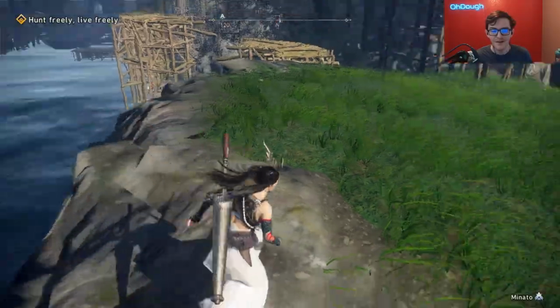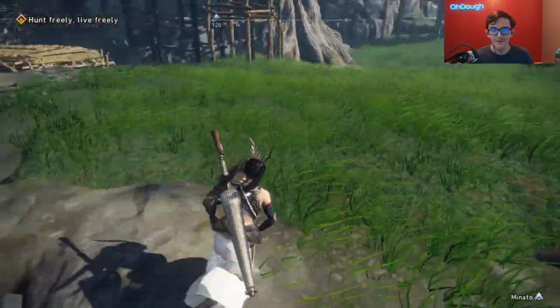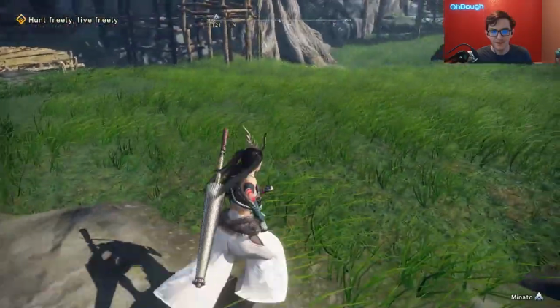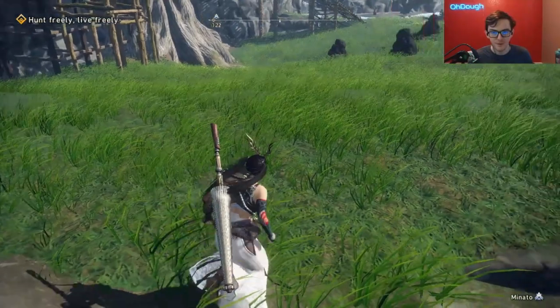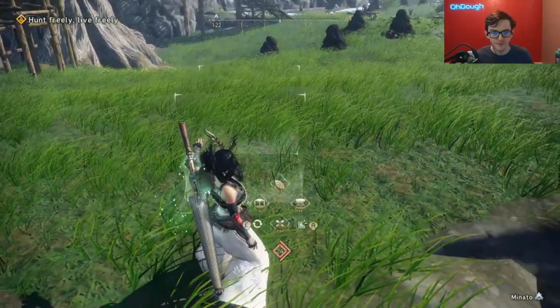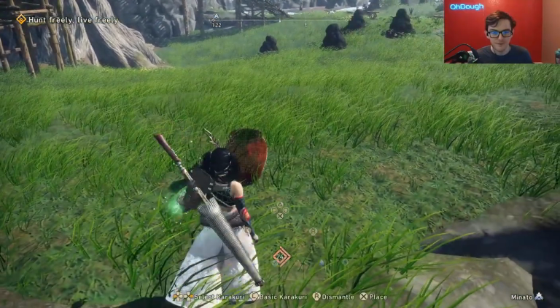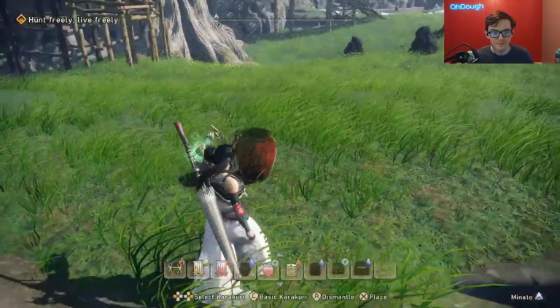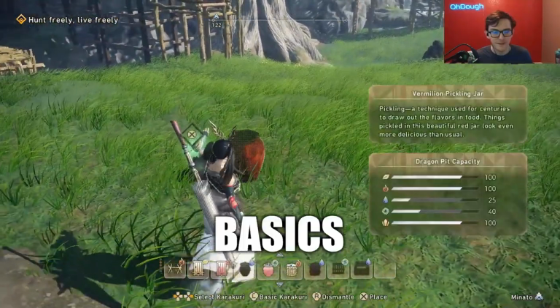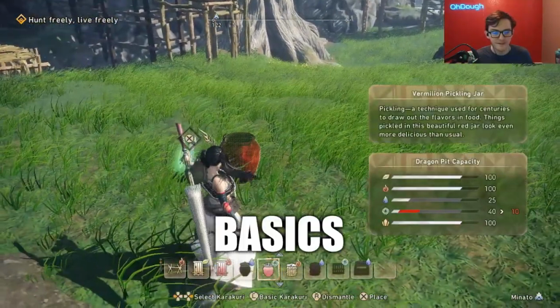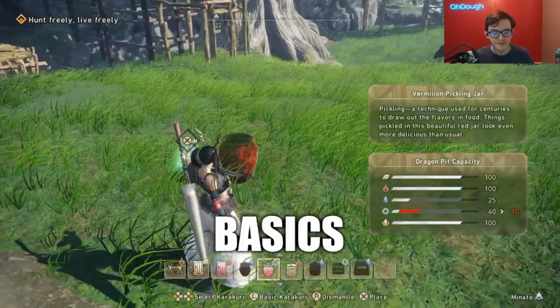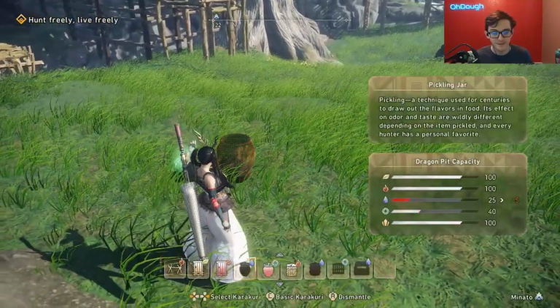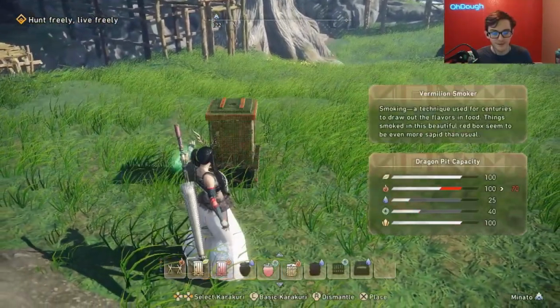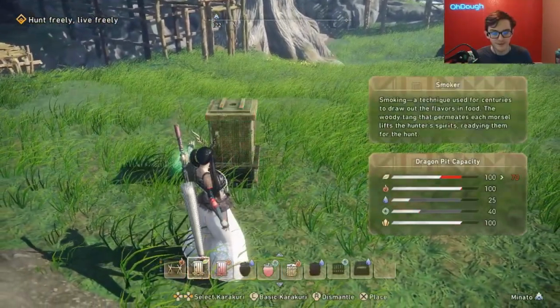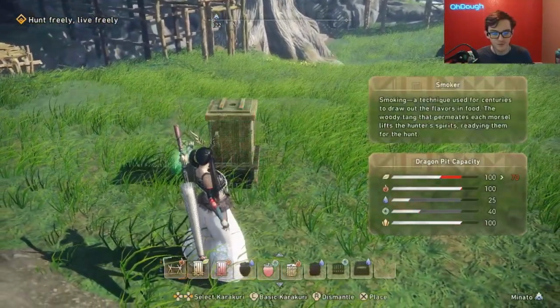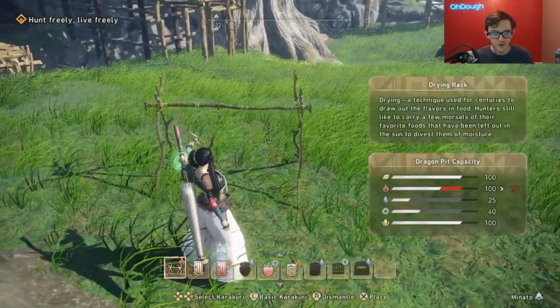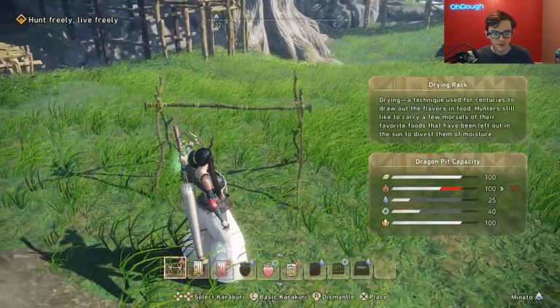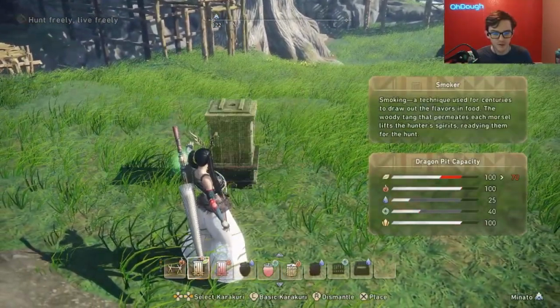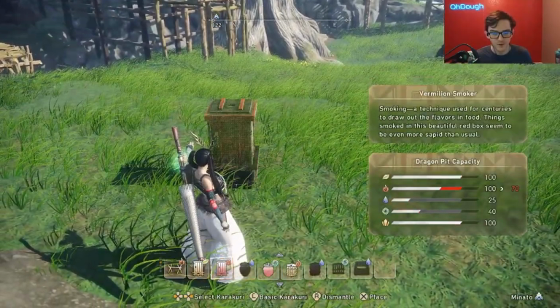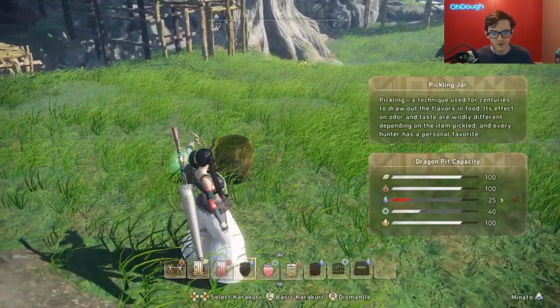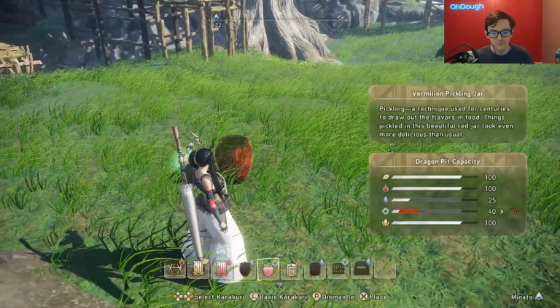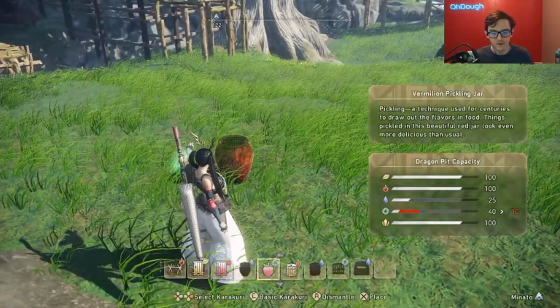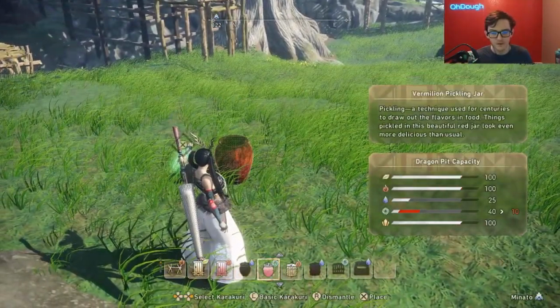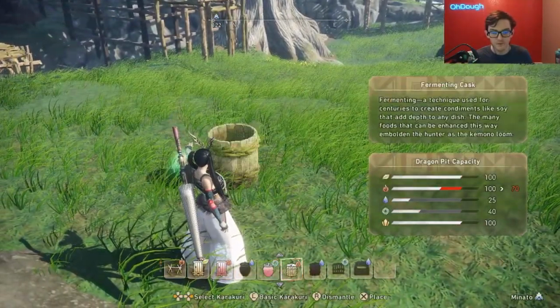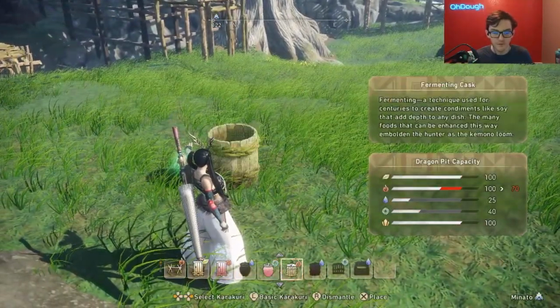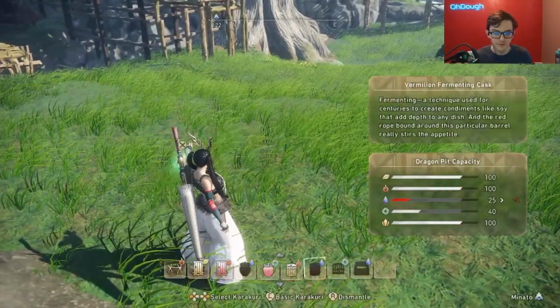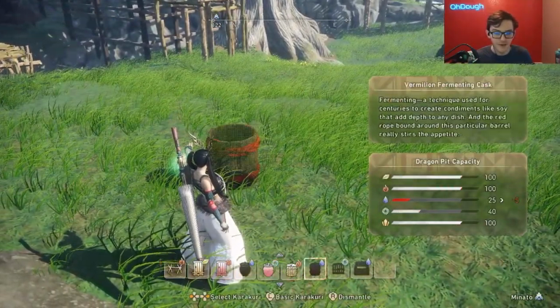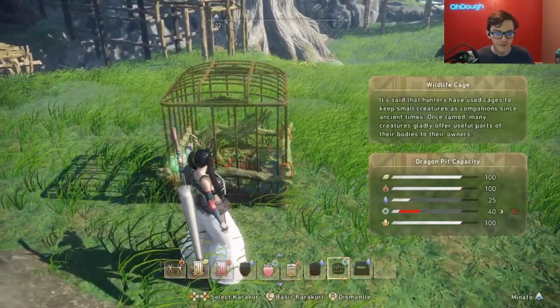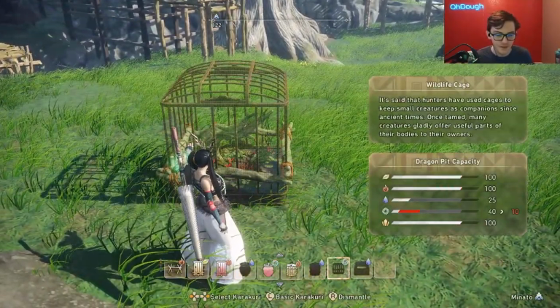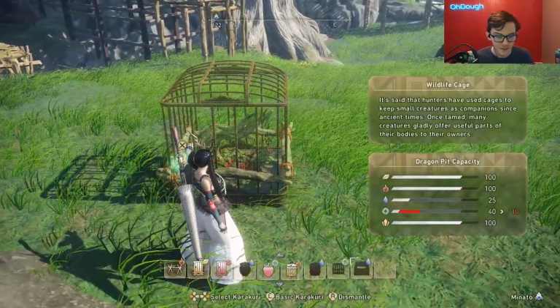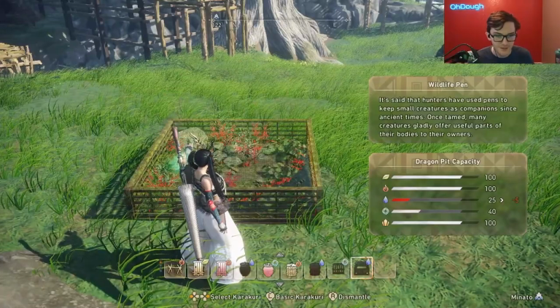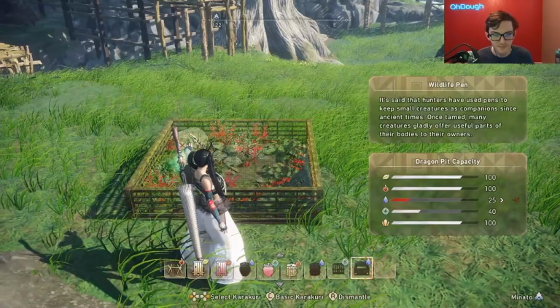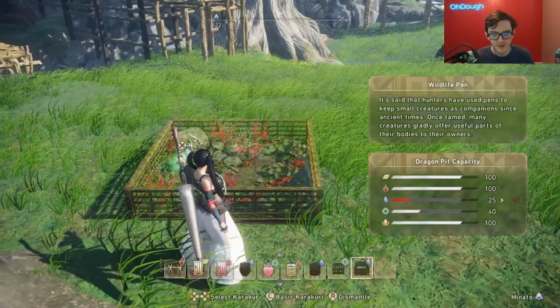The main thing we're covering first is going to be the basics, such as the drying rack, smoker, pickling jar, fermenter, the cage, and the pen.